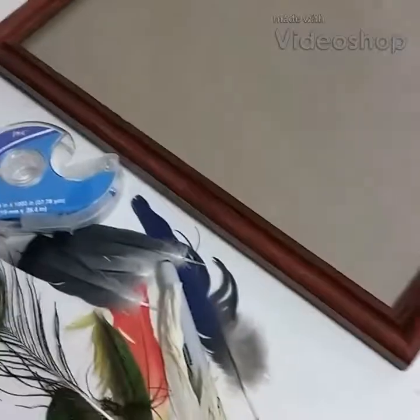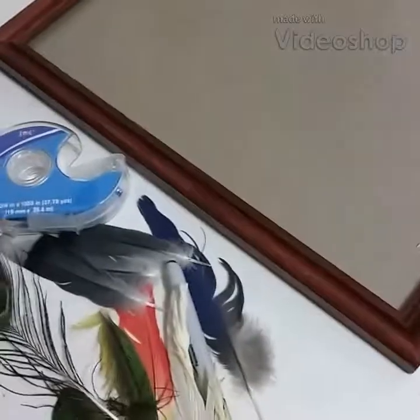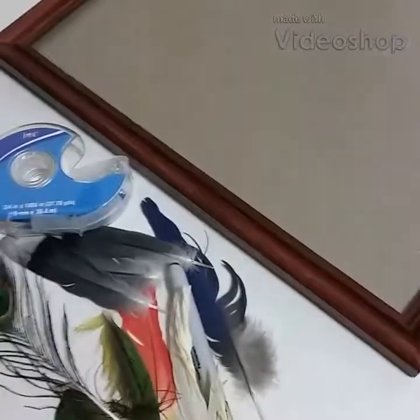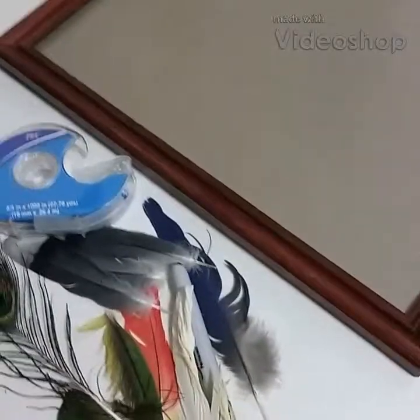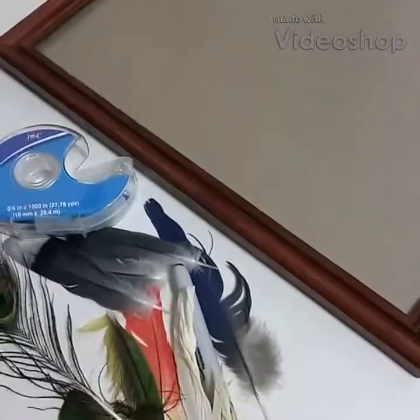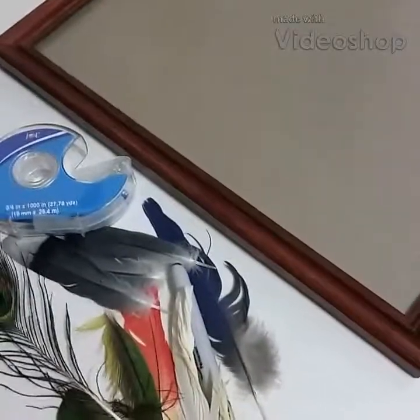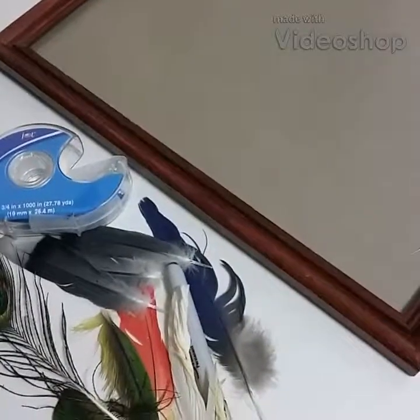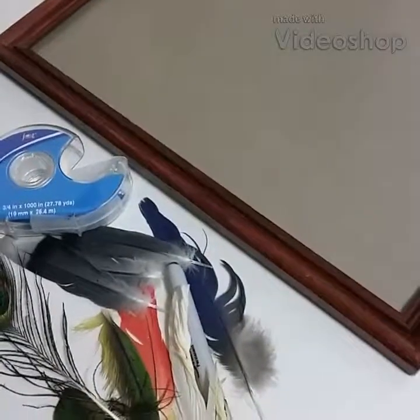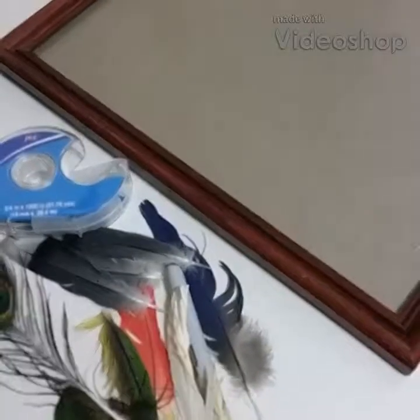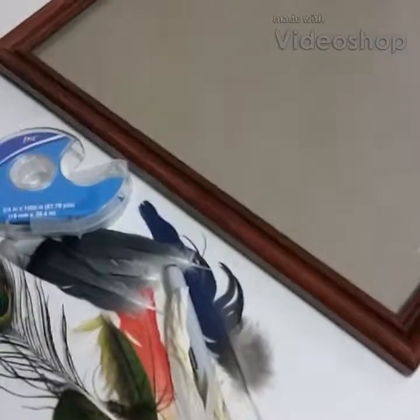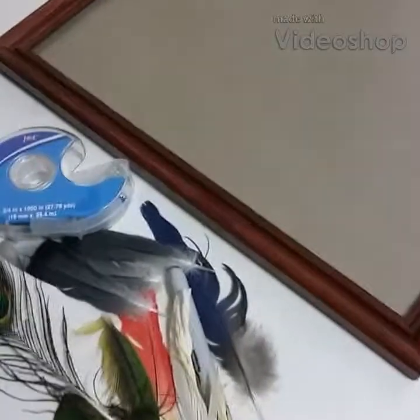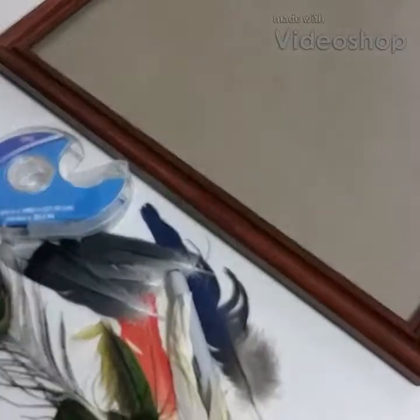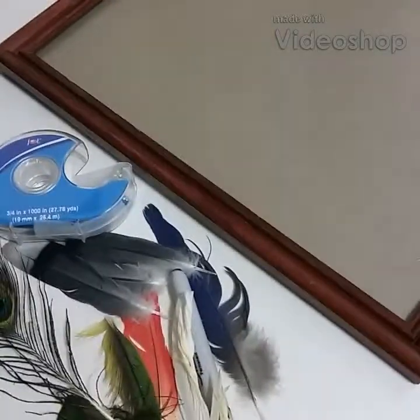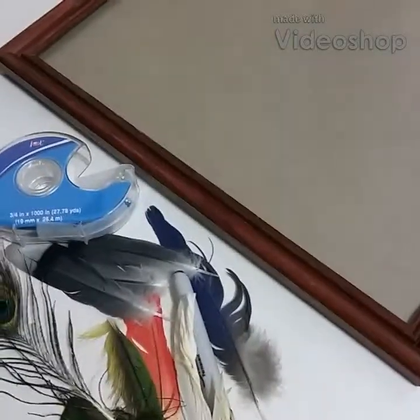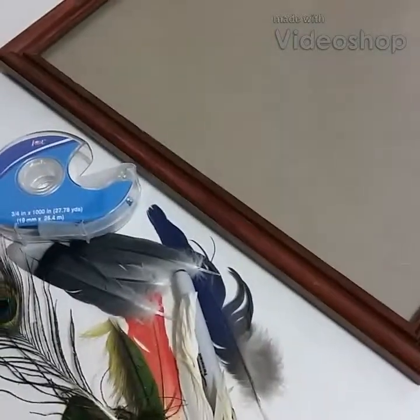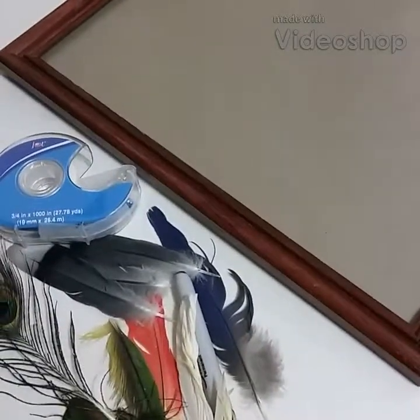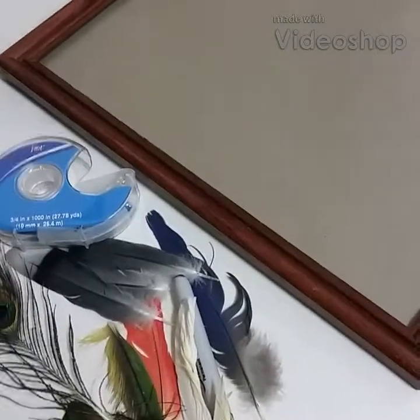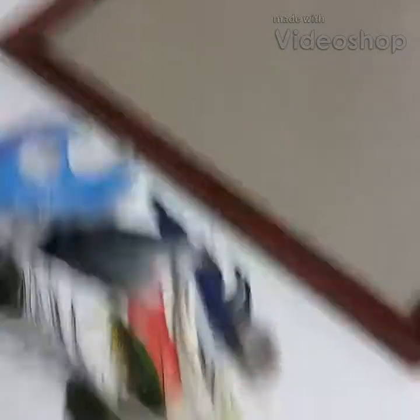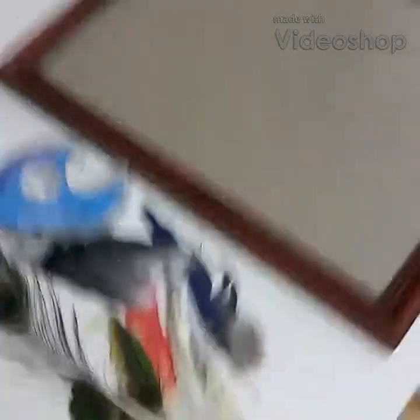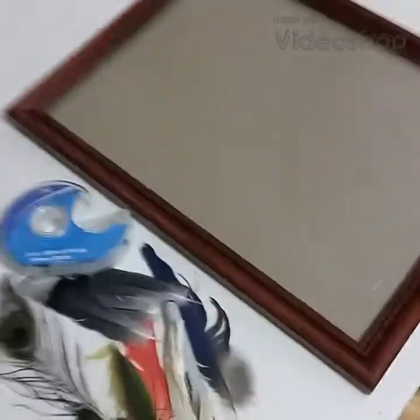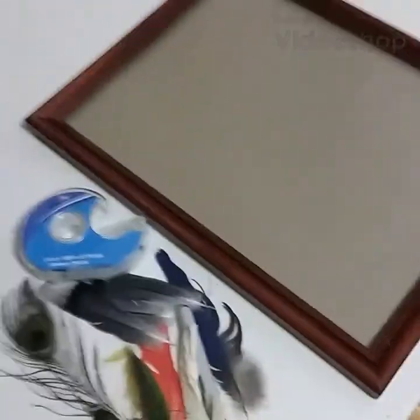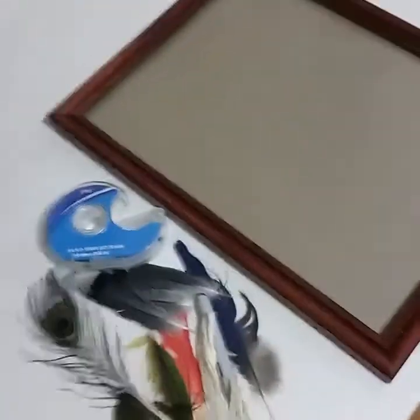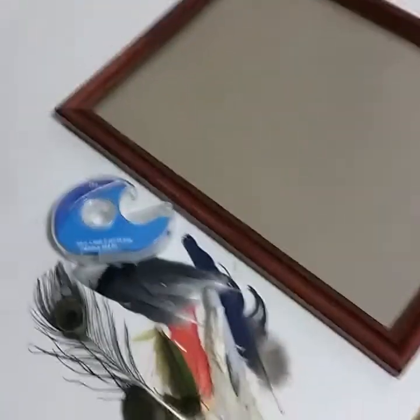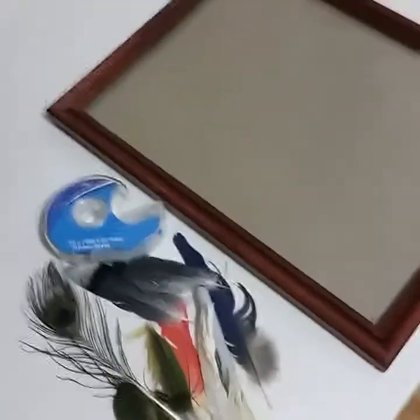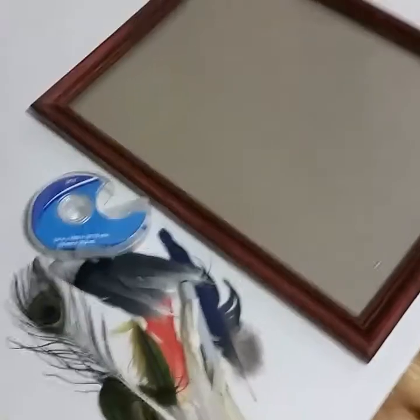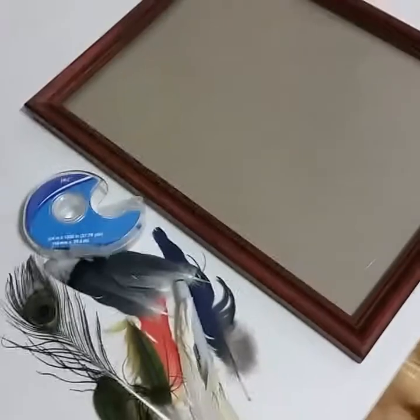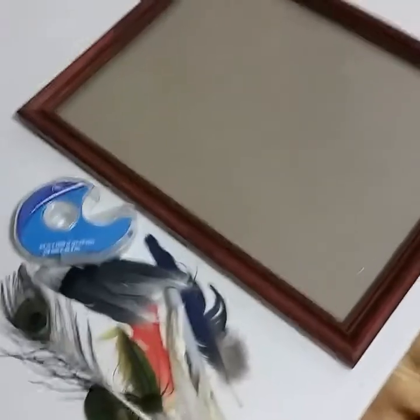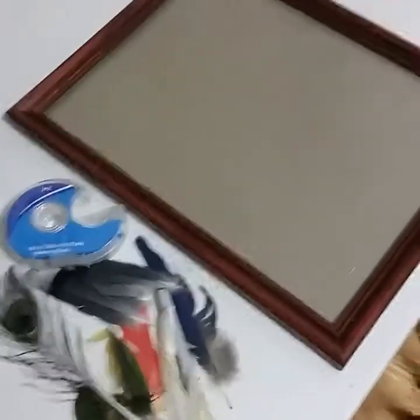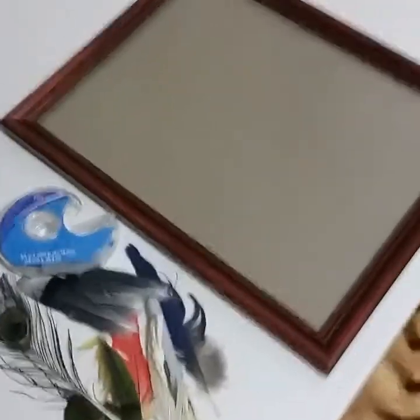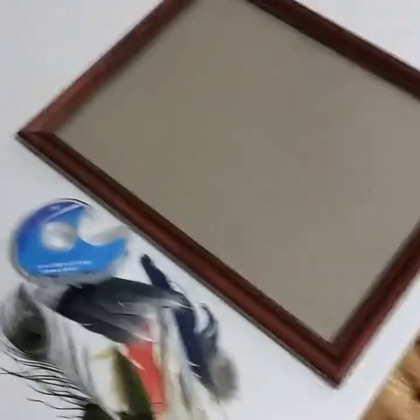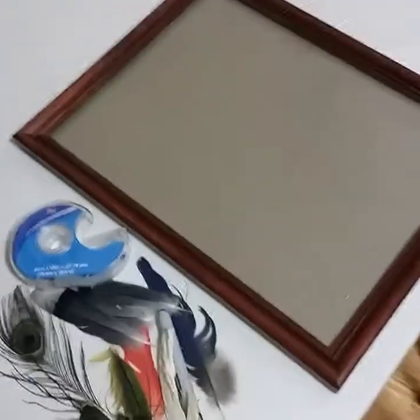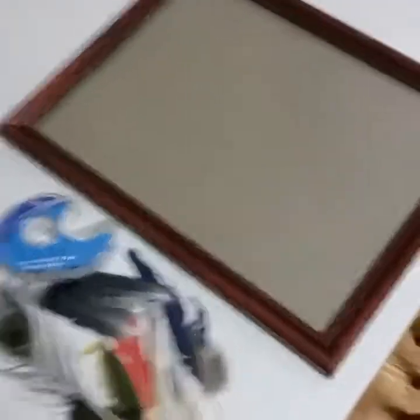Hello, Teacher Pat here. I am doing a simple educational DIY.